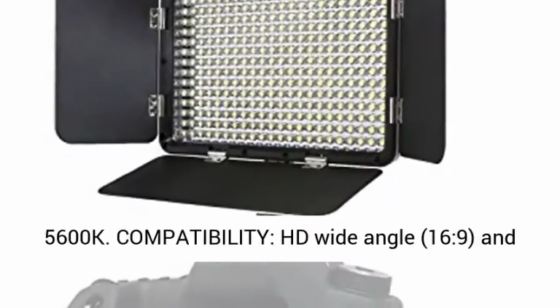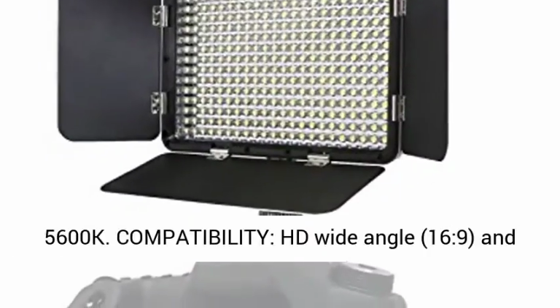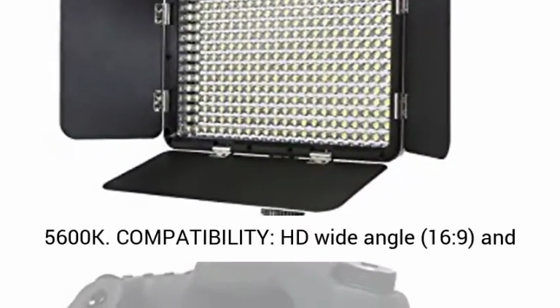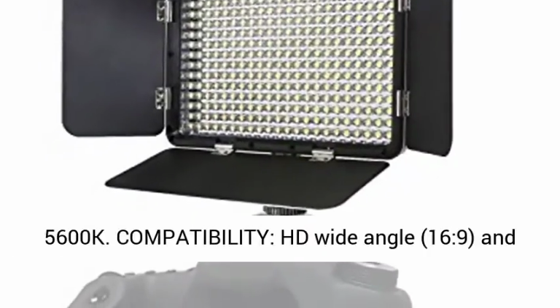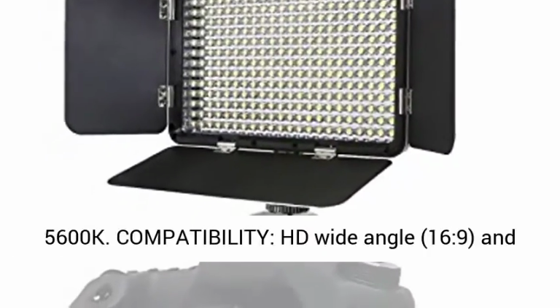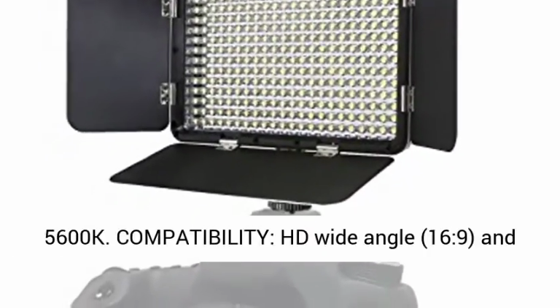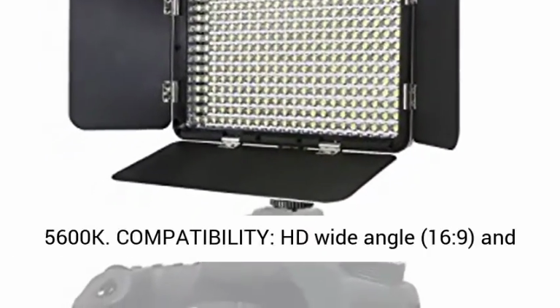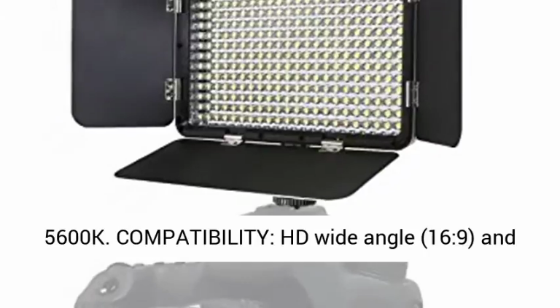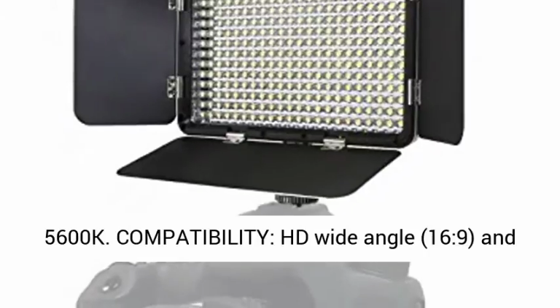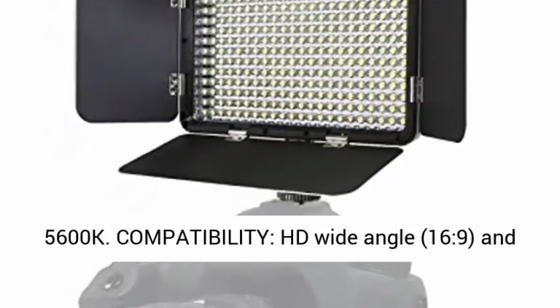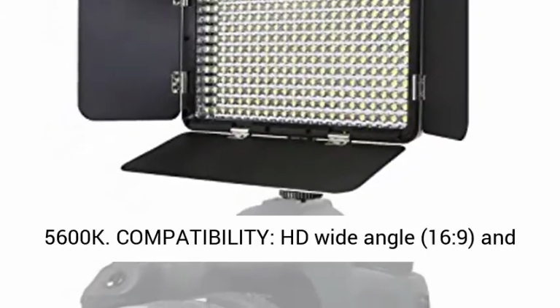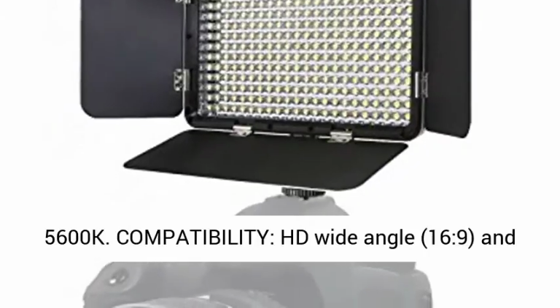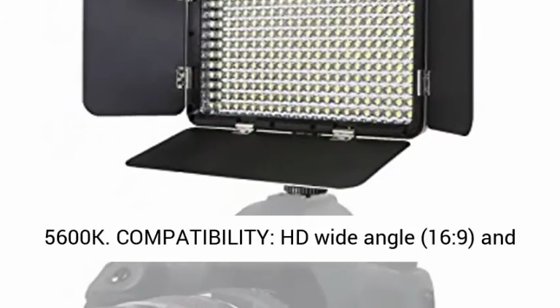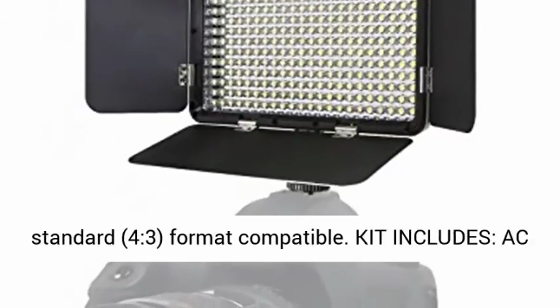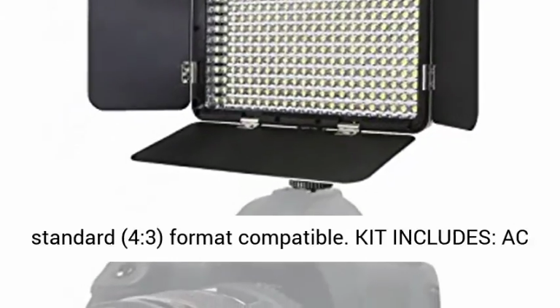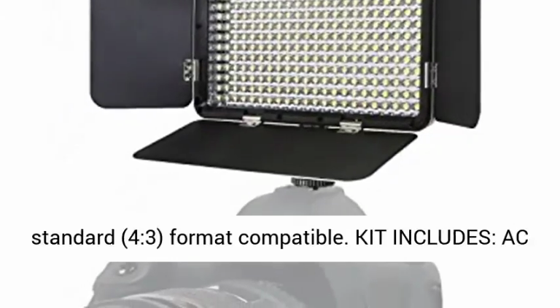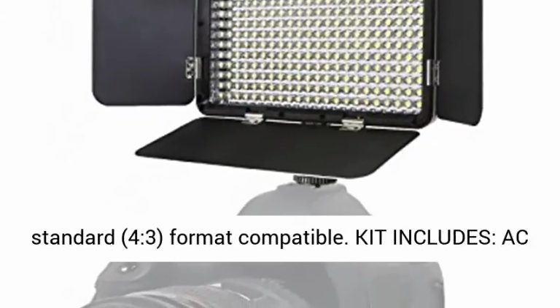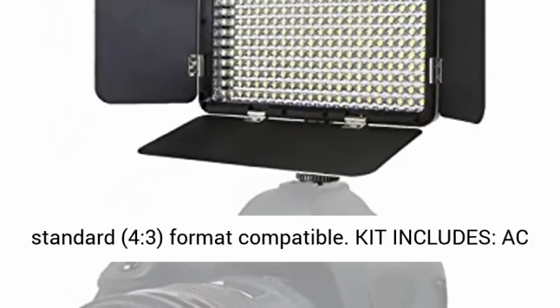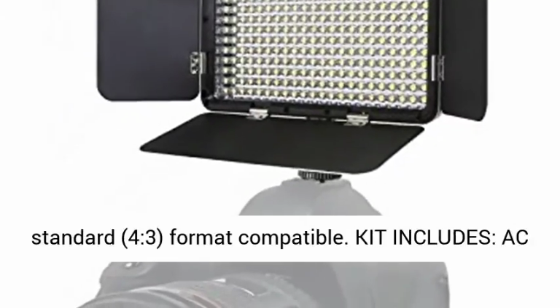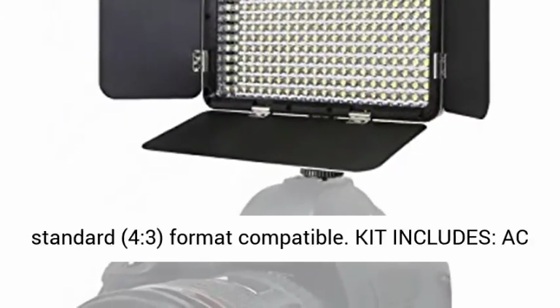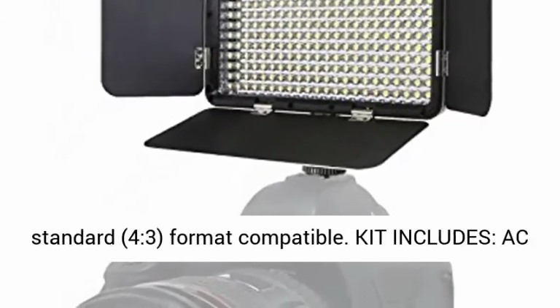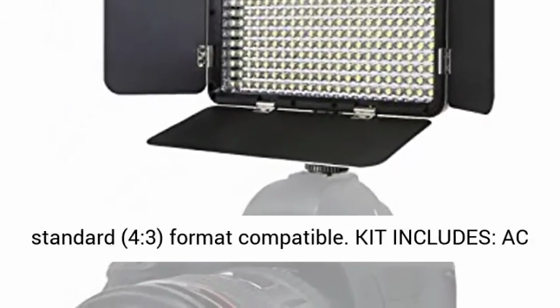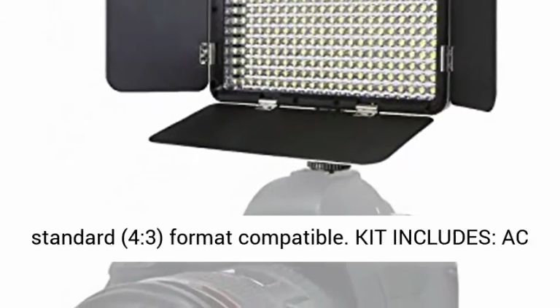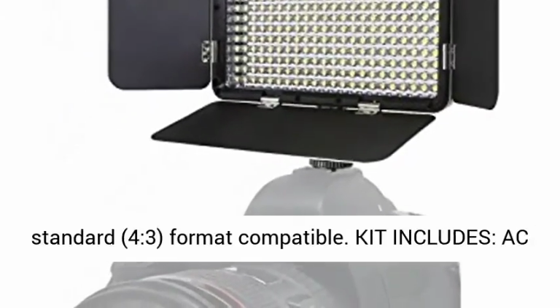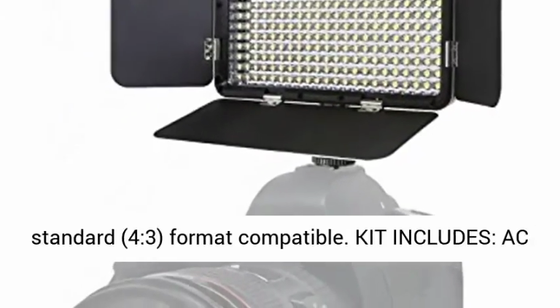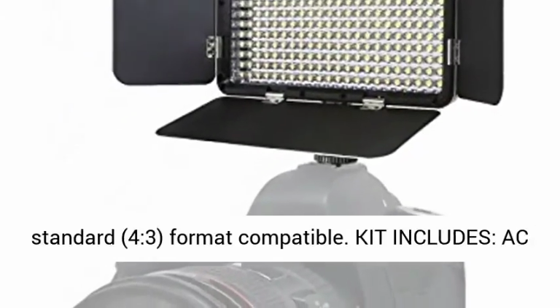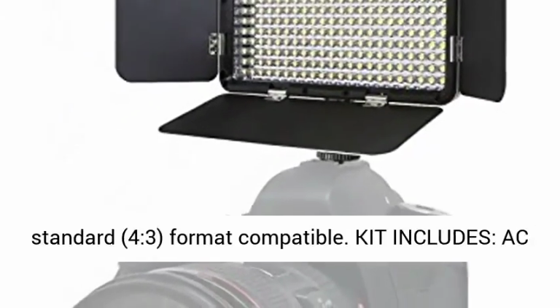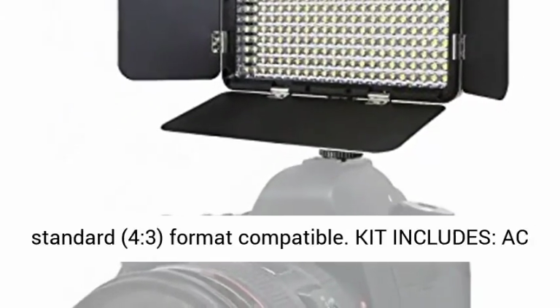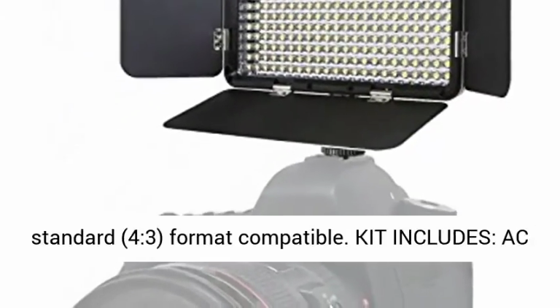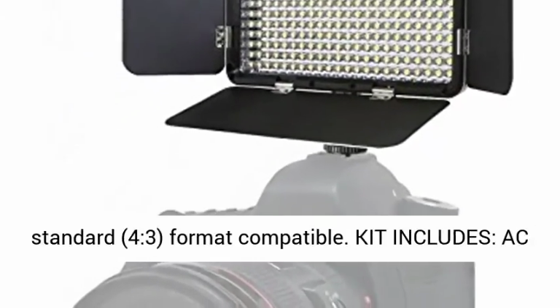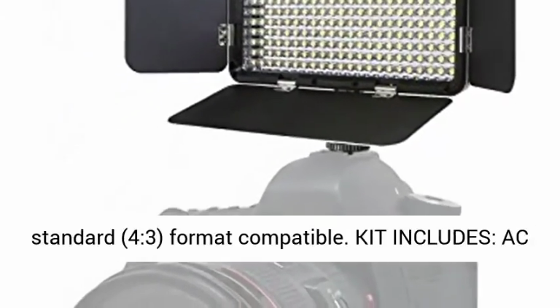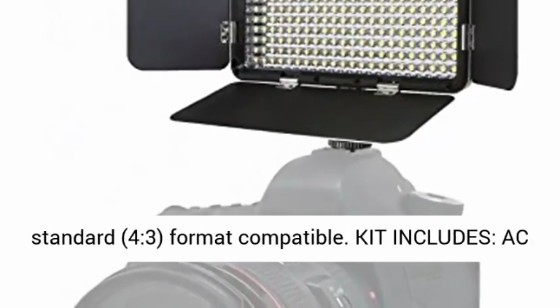Compatibility: HD Wide Angle 69° and Standard 4:3 format compatible.